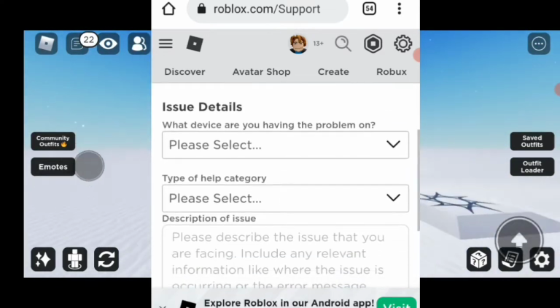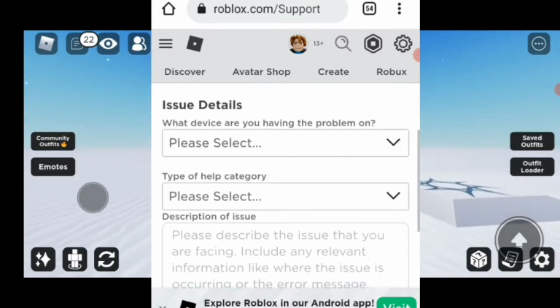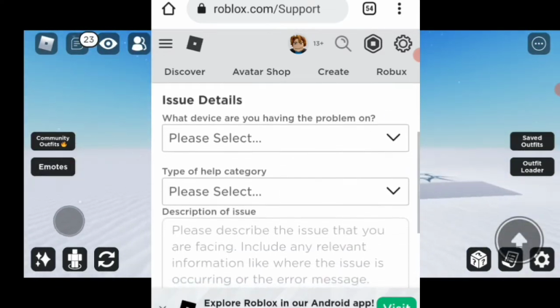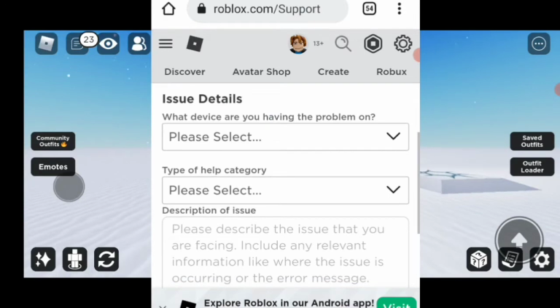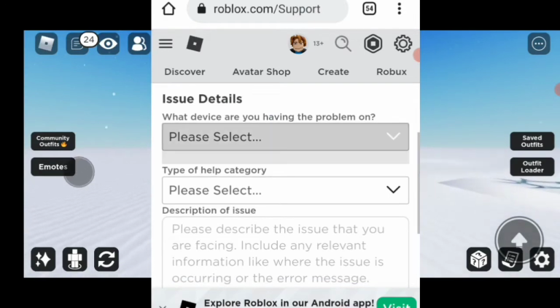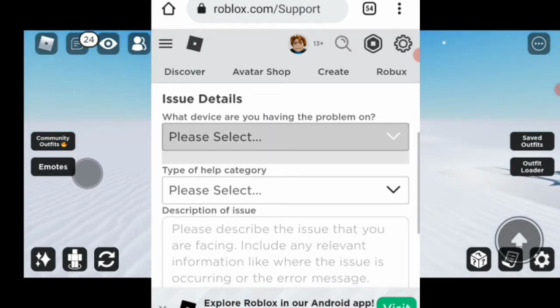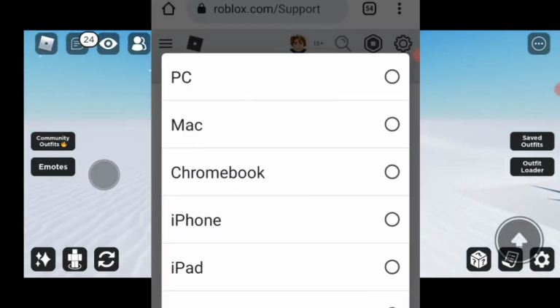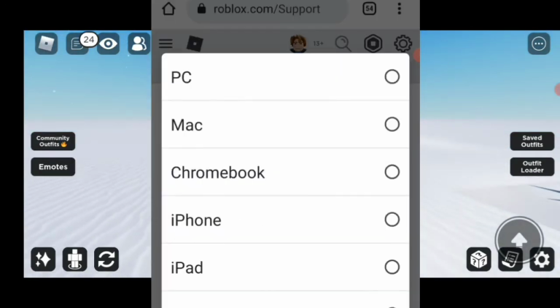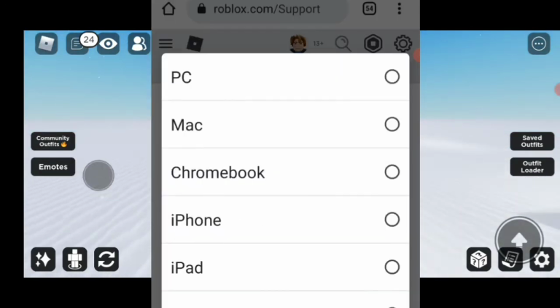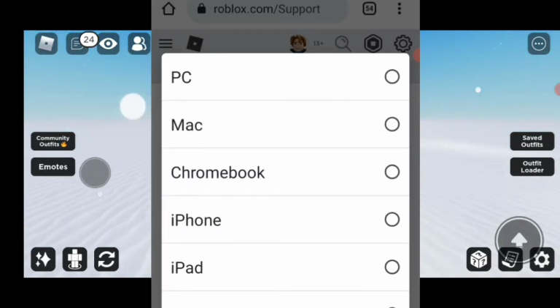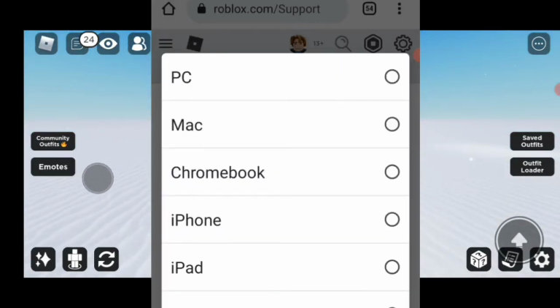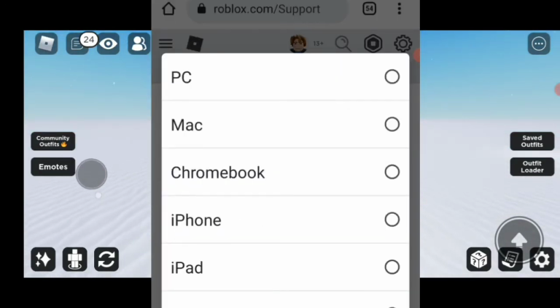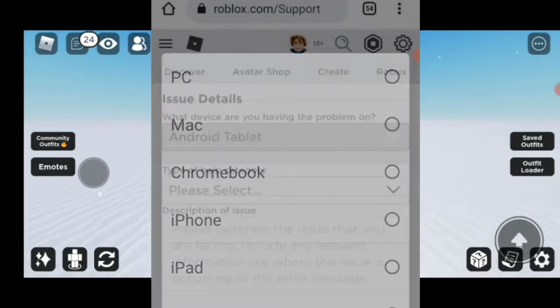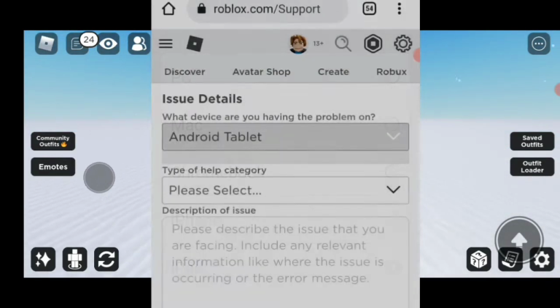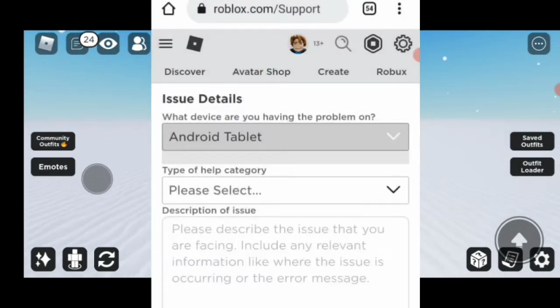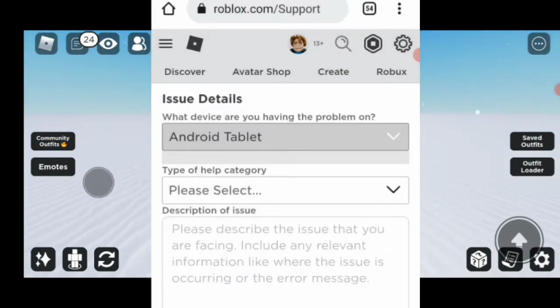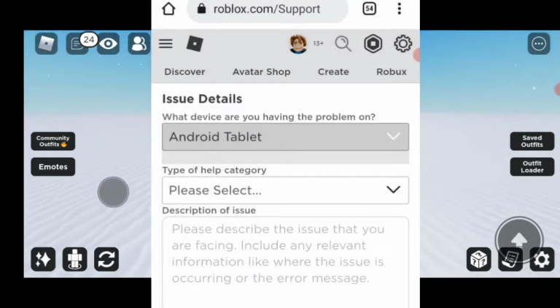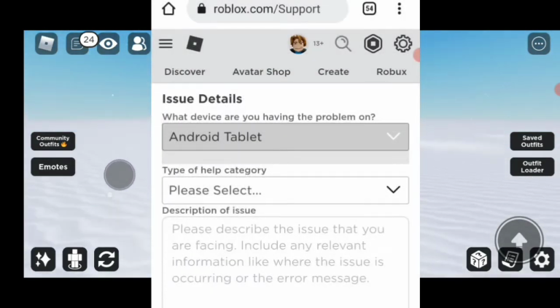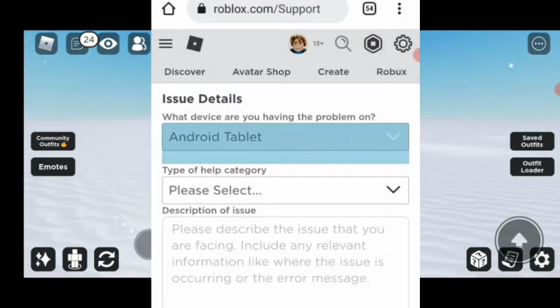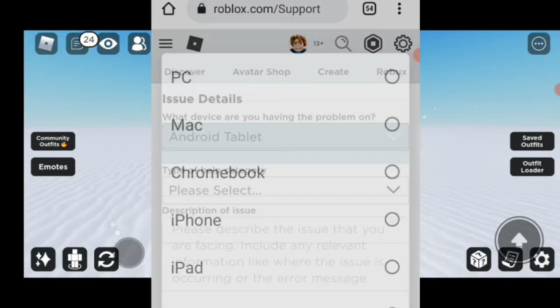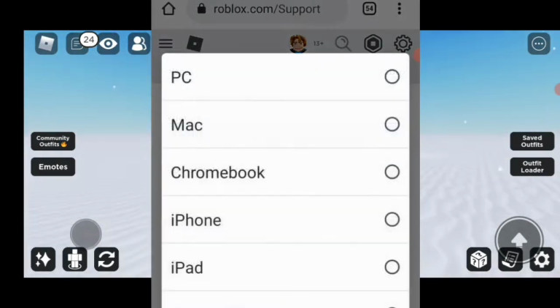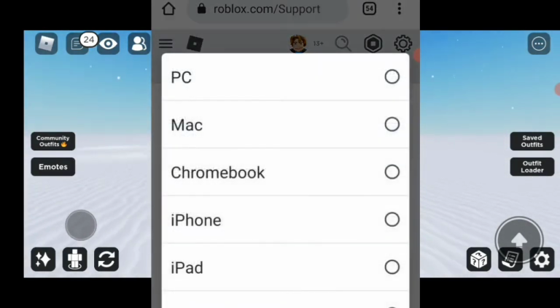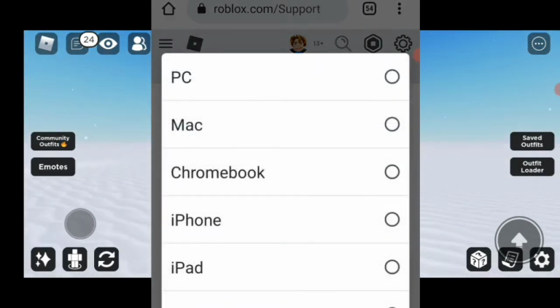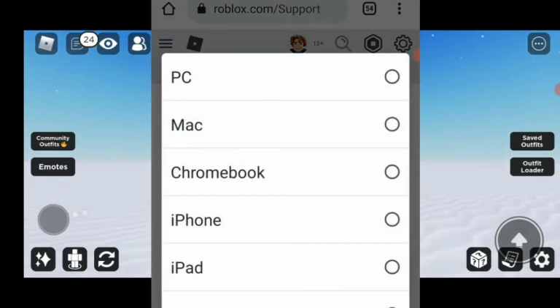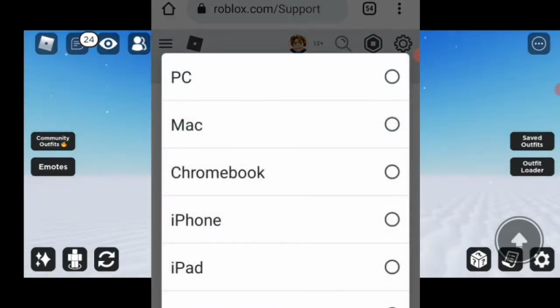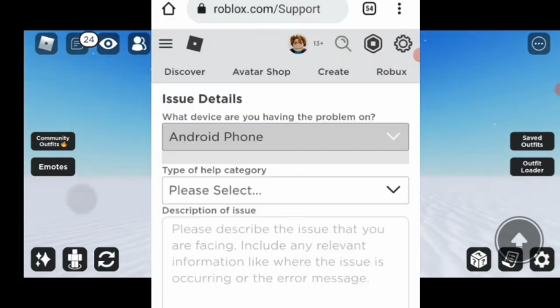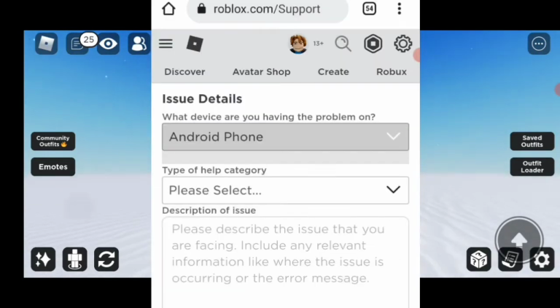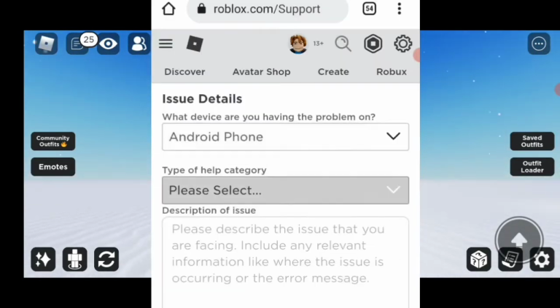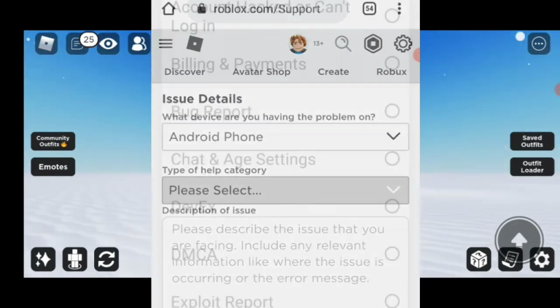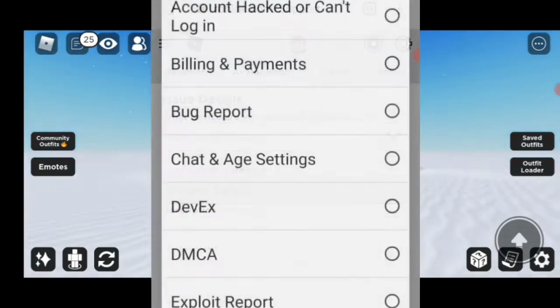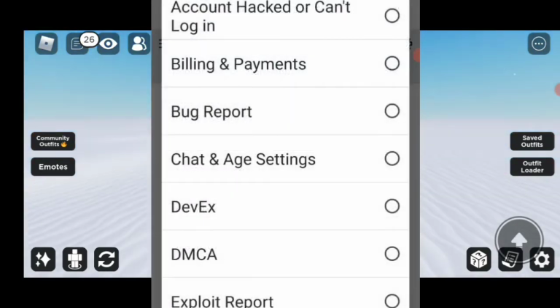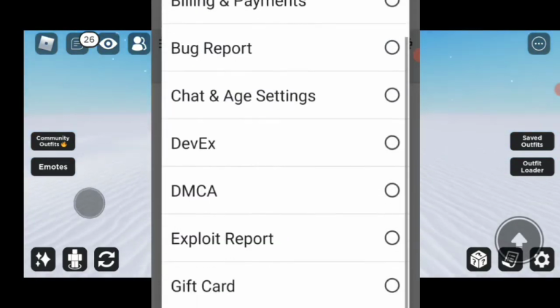Pick what device you use for Roblox, then do what I do and type what I type, or something similar to it. You can also copy-paste it — just check the comments.